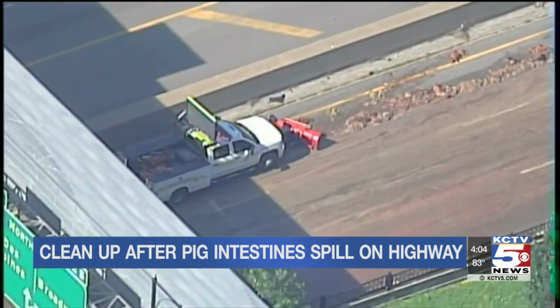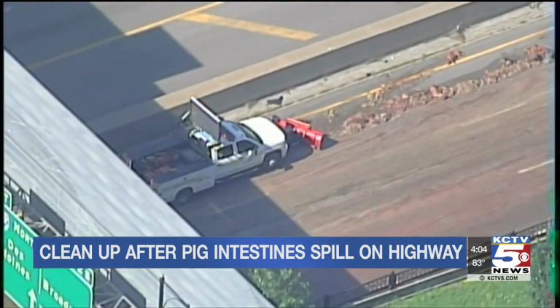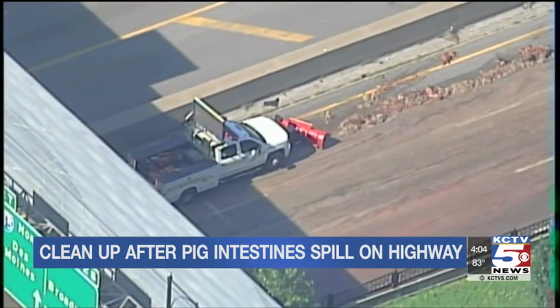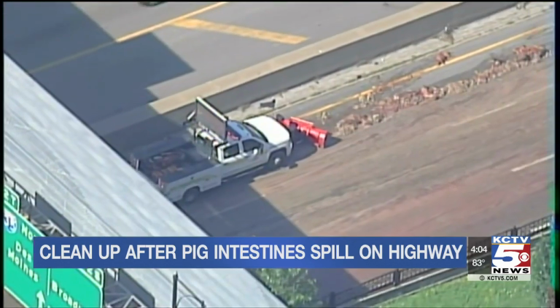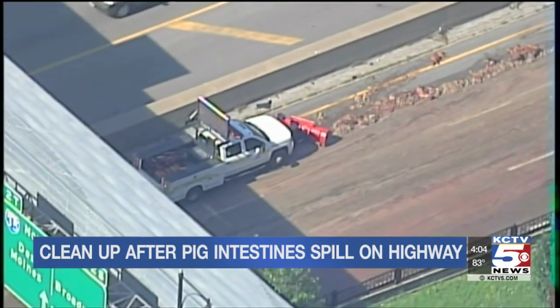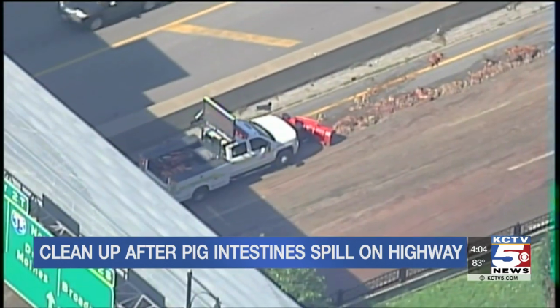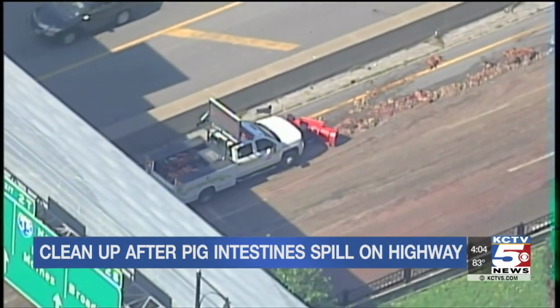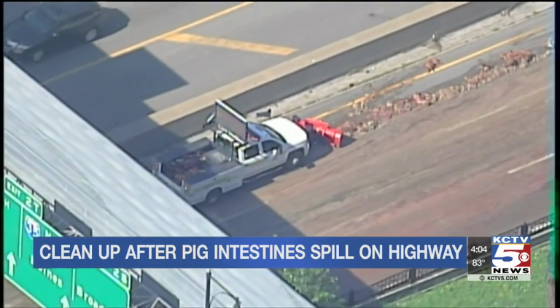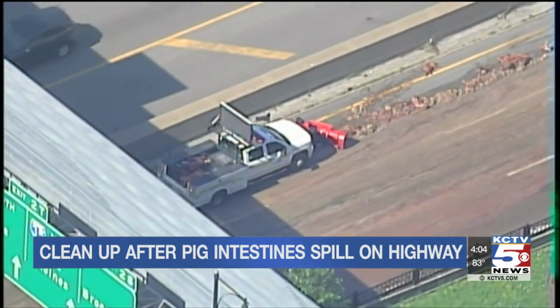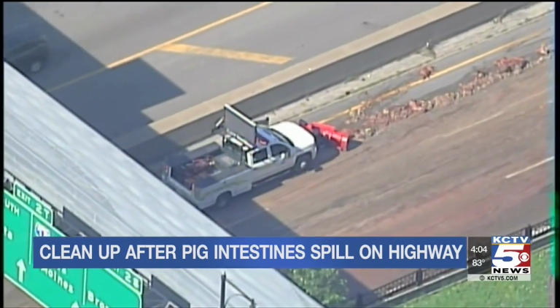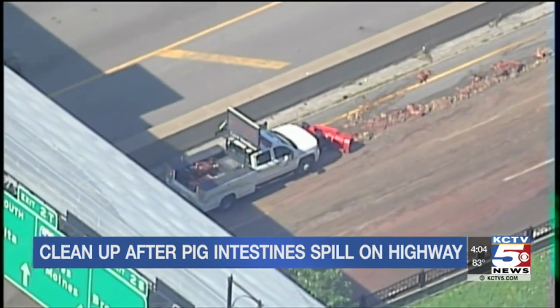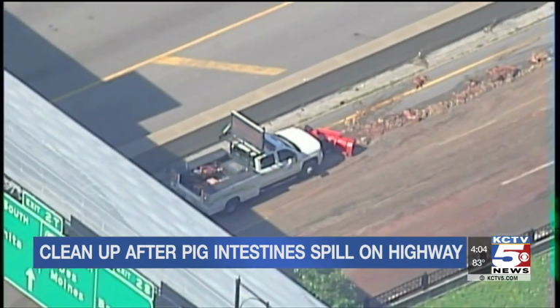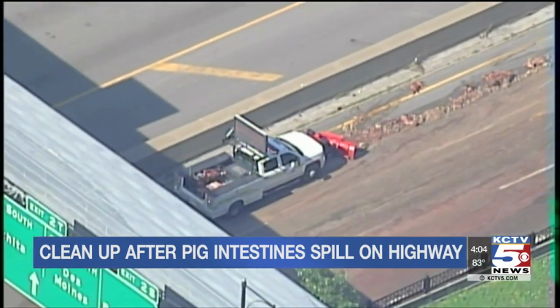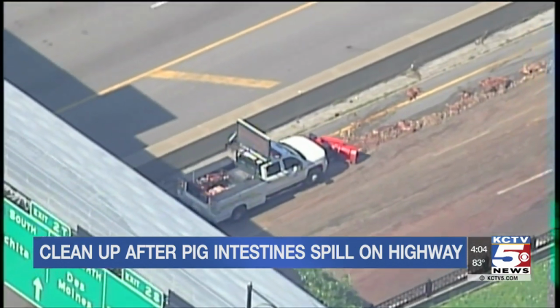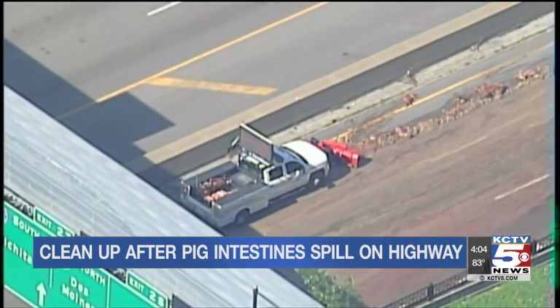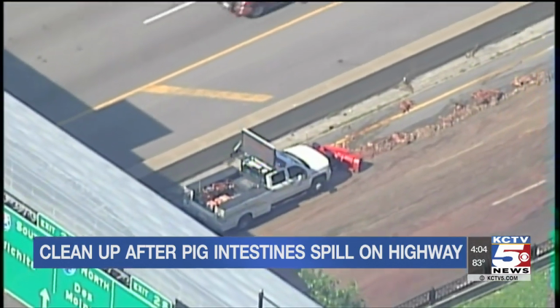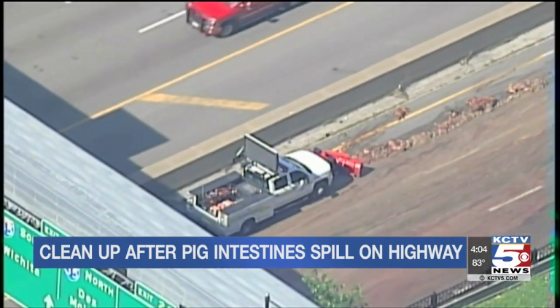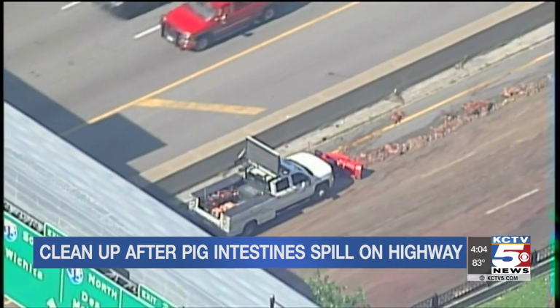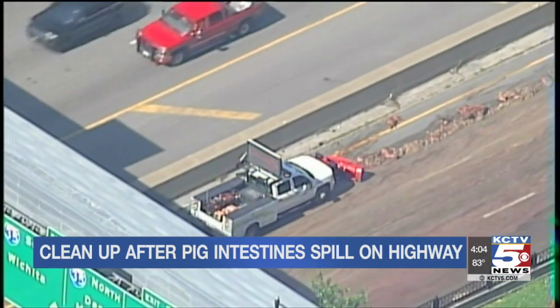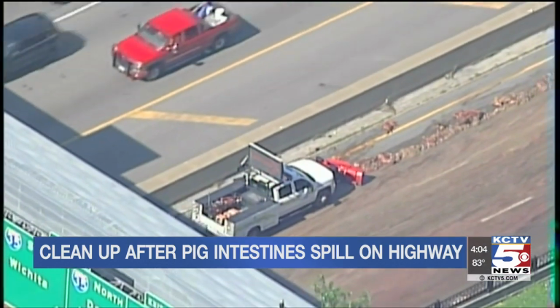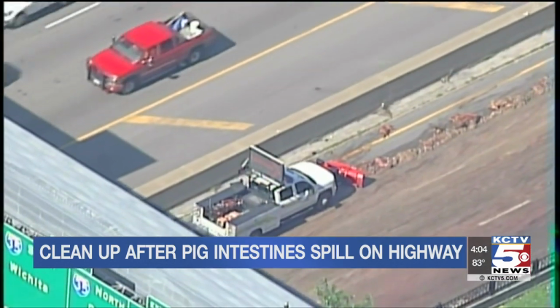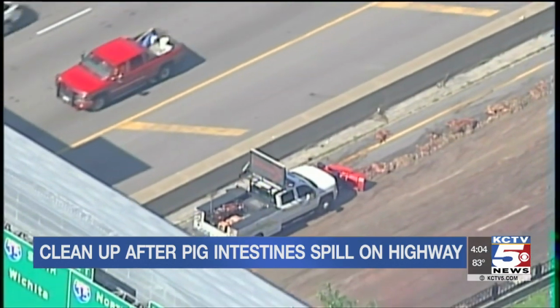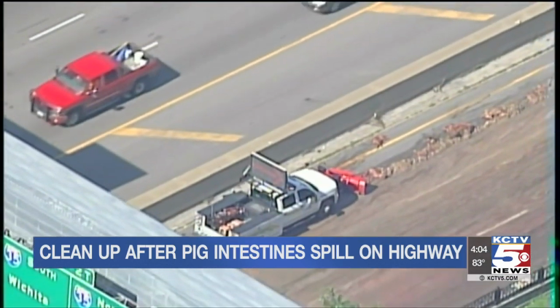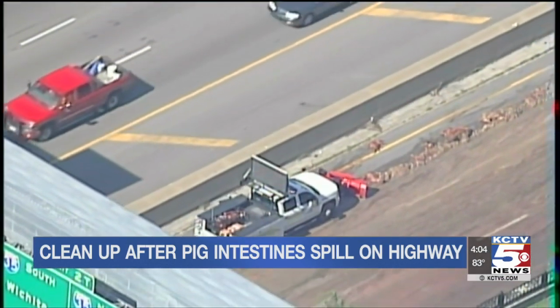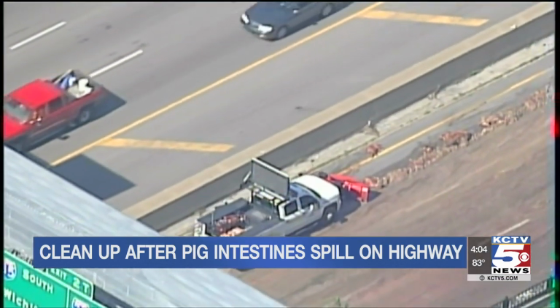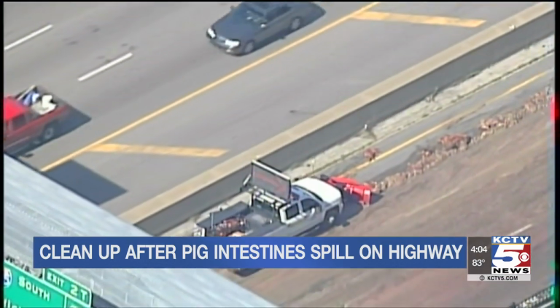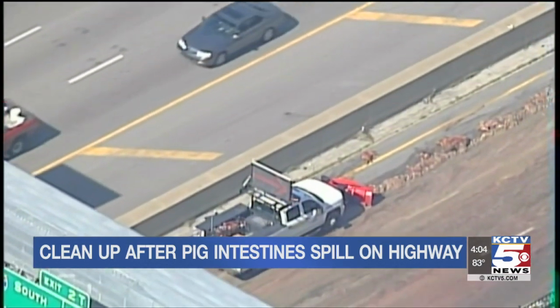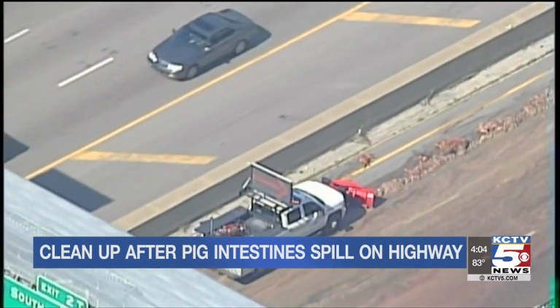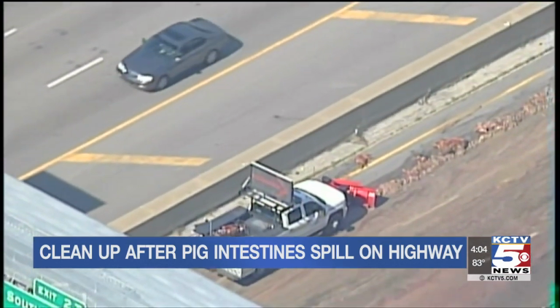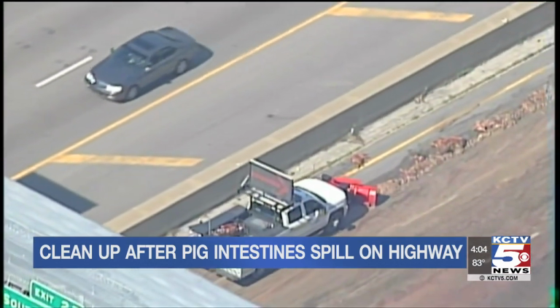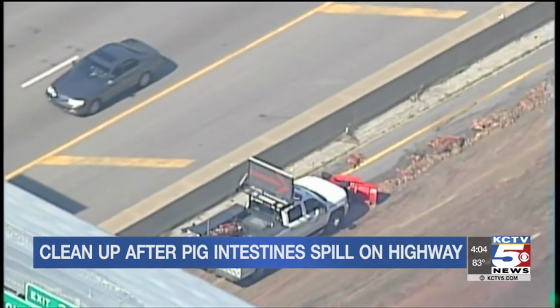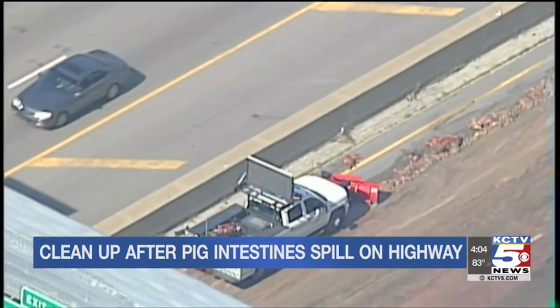I live in northwest Pennsylvania, so I'm used to seeing them plow snow, but not pig intestines.